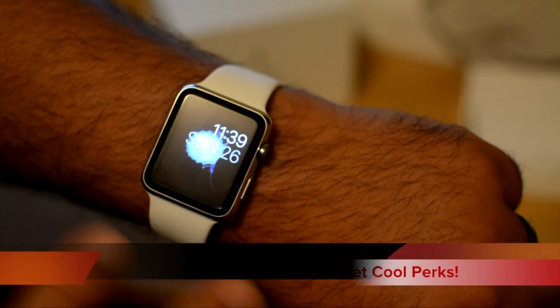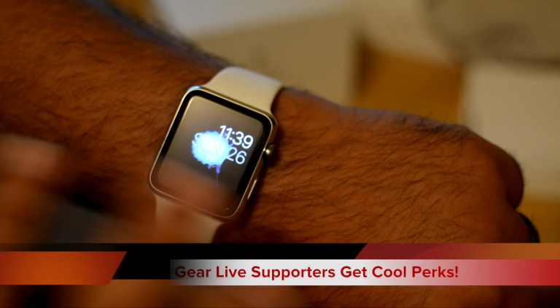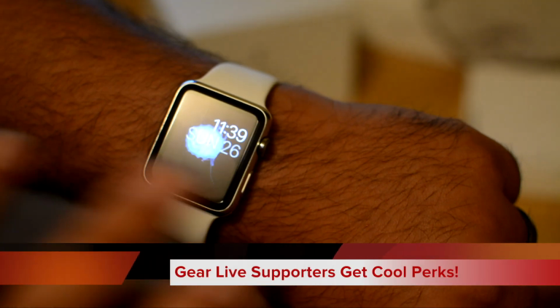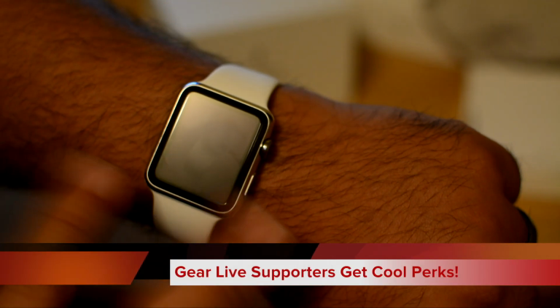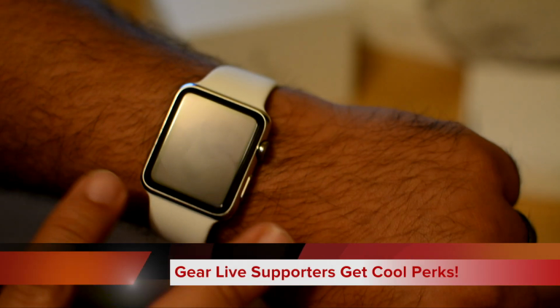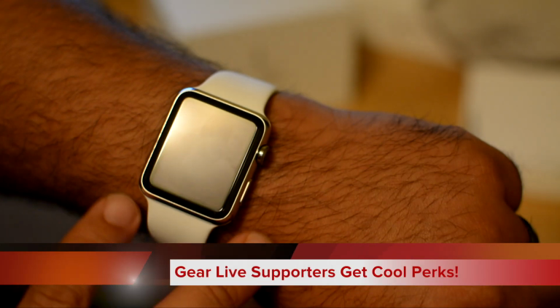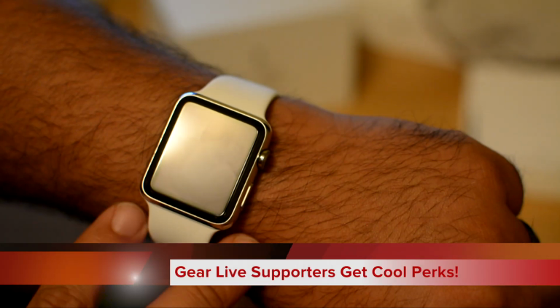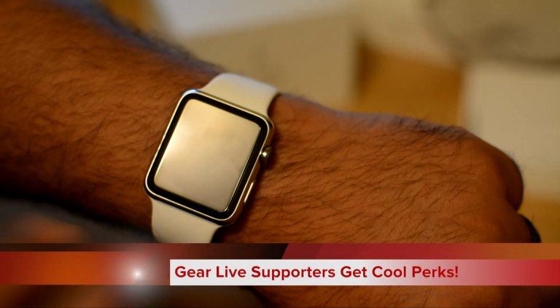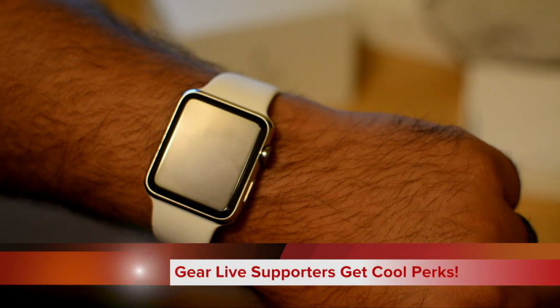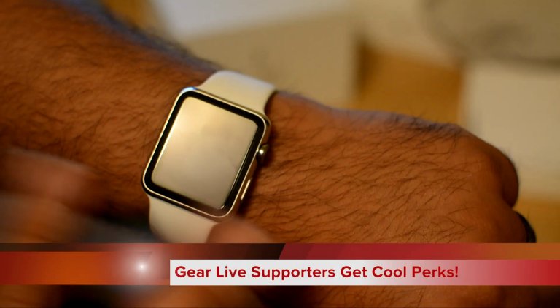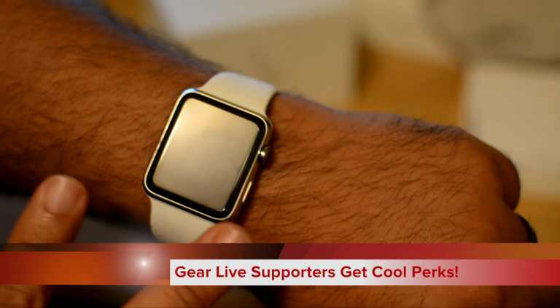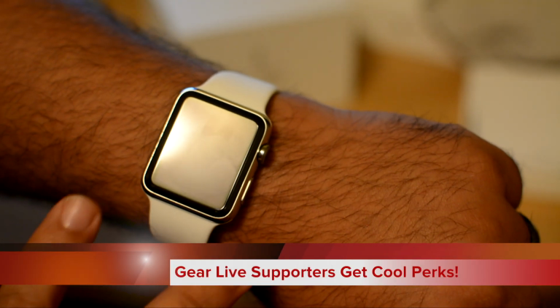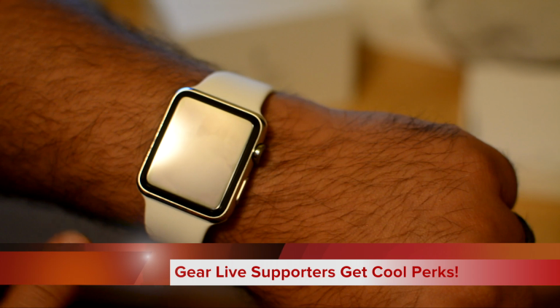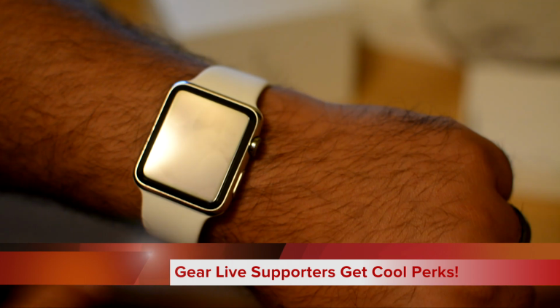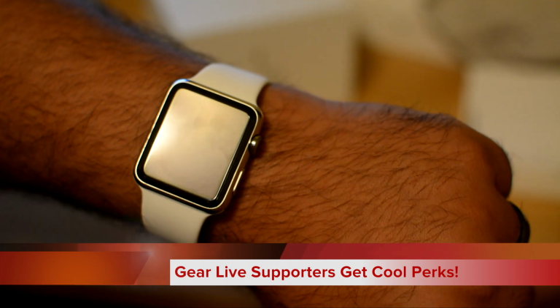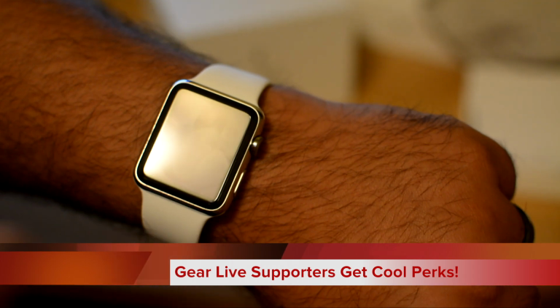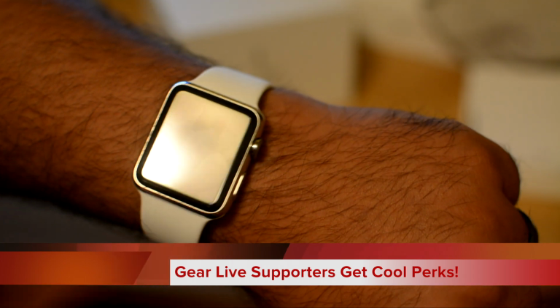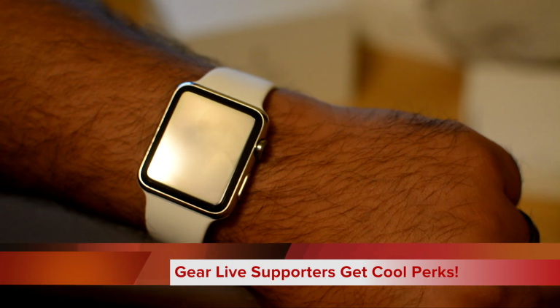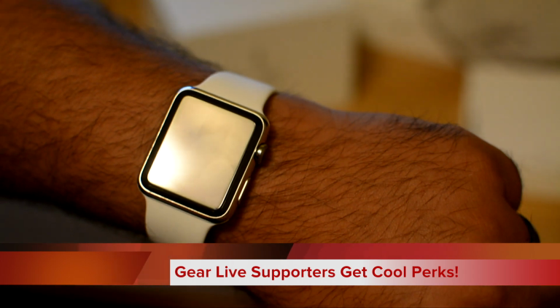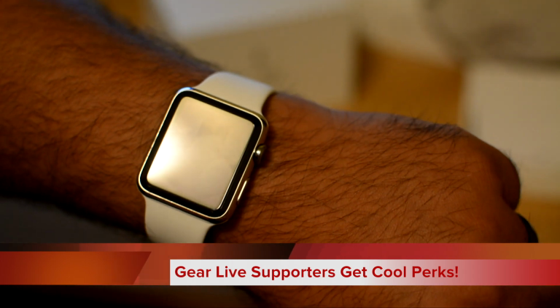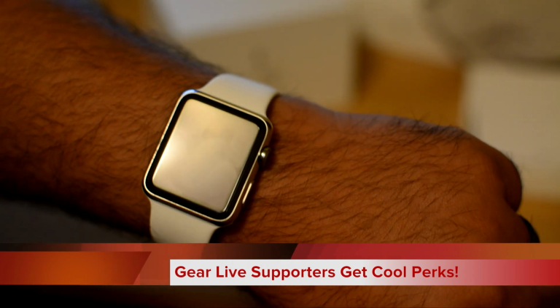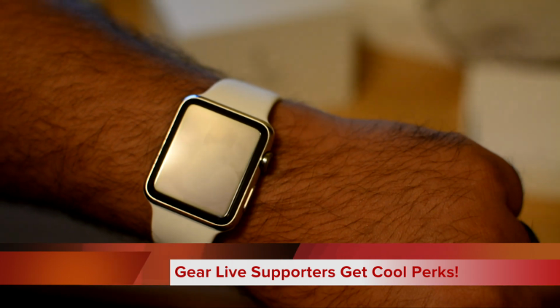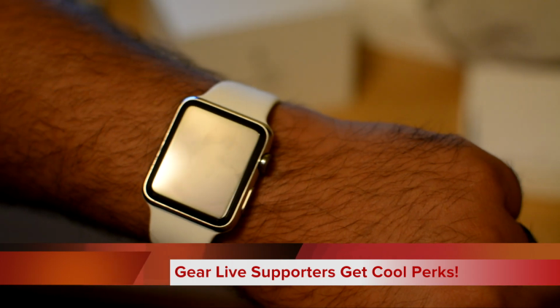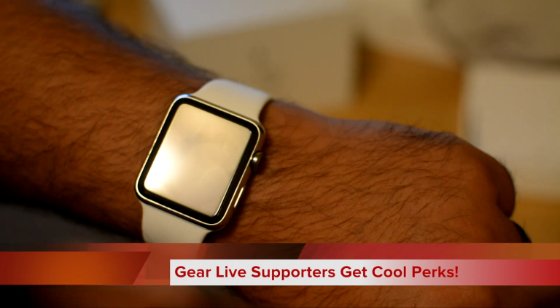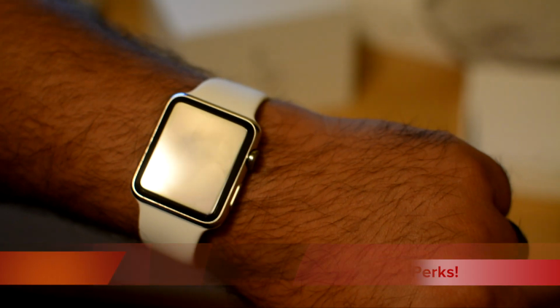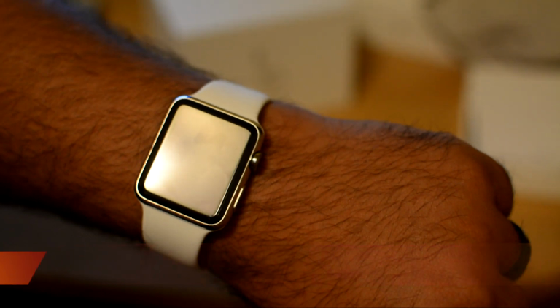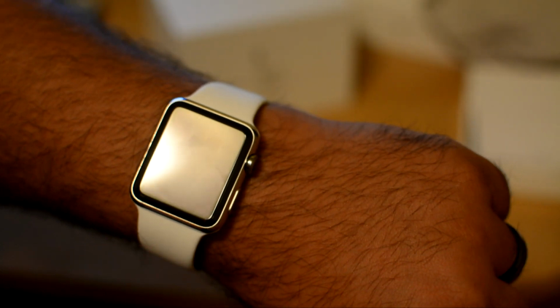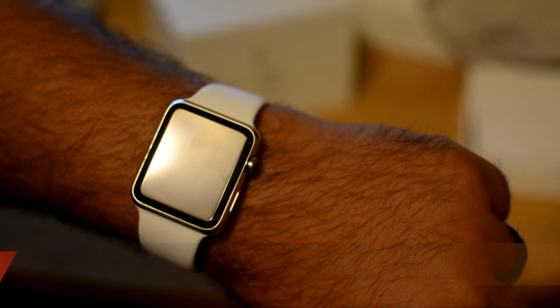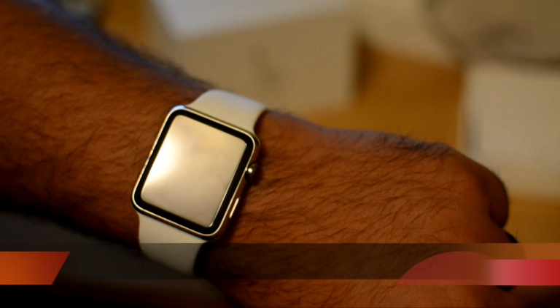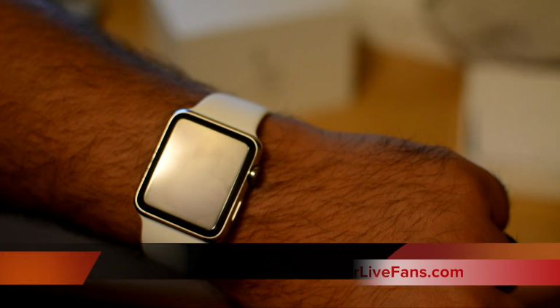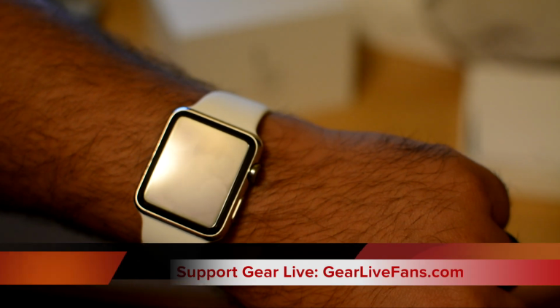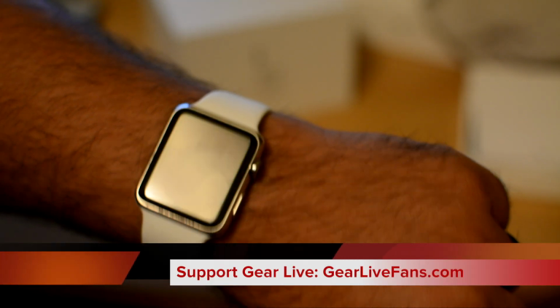Okay, you've got your Apple Watch. It's all set up, but you want to switch up your band. How do you do it? I'll show you right now.